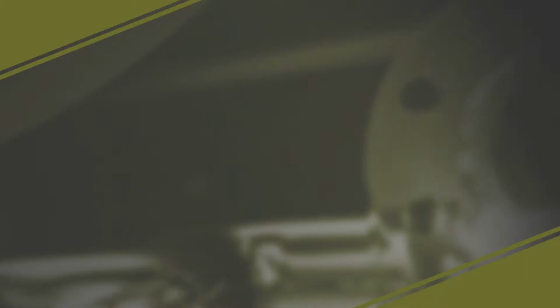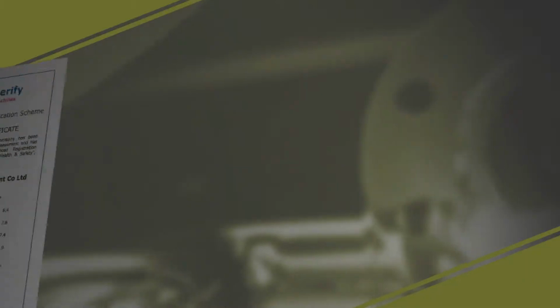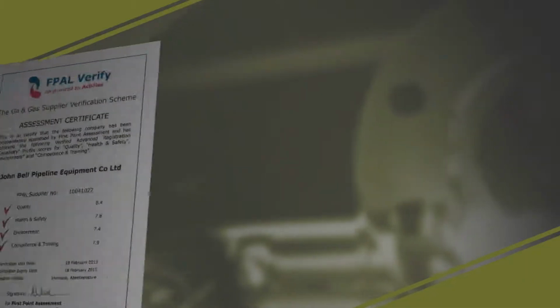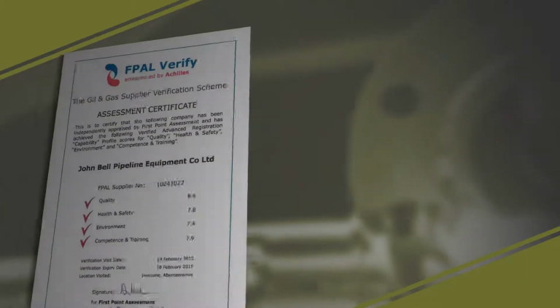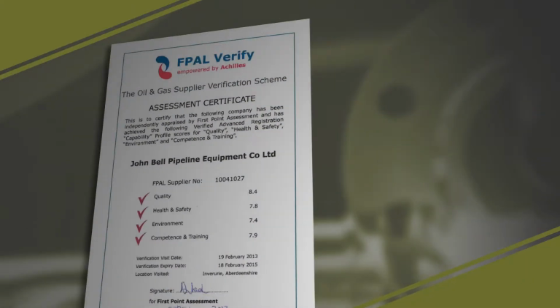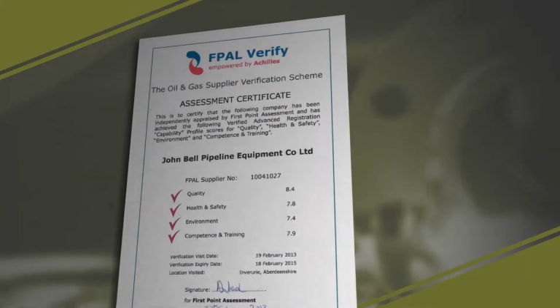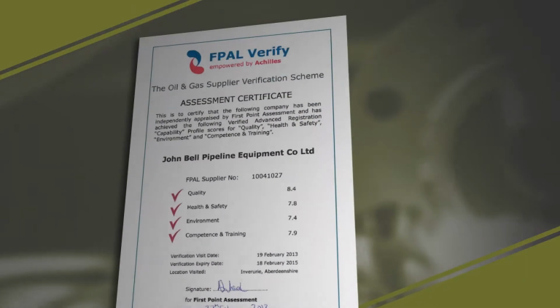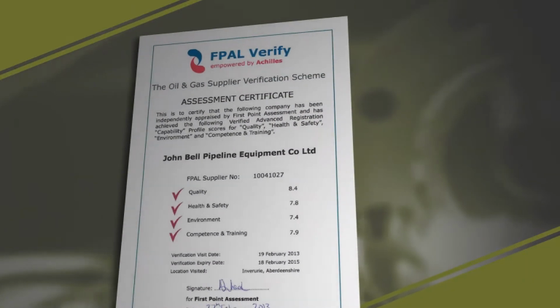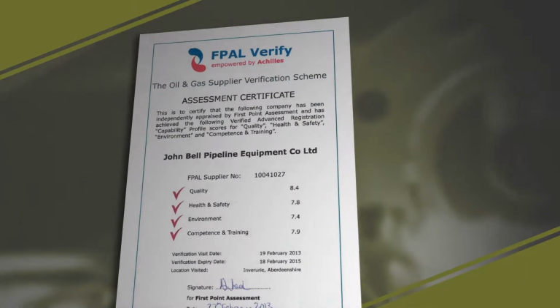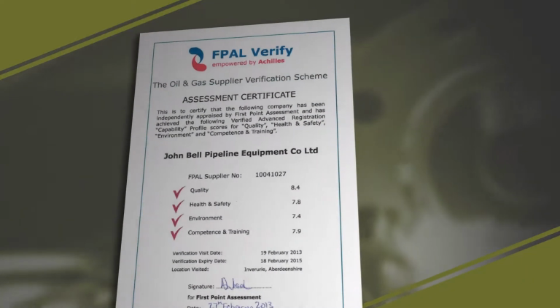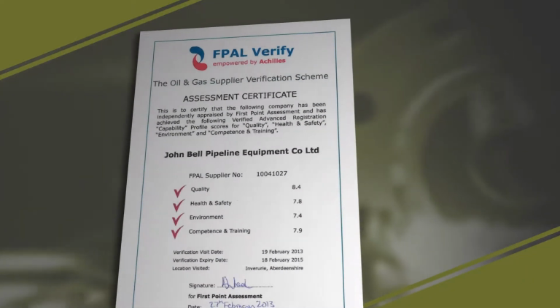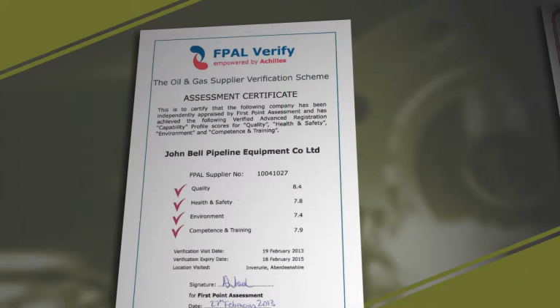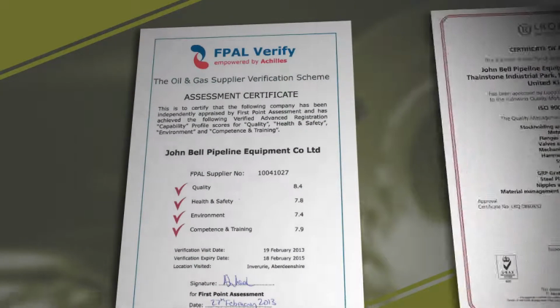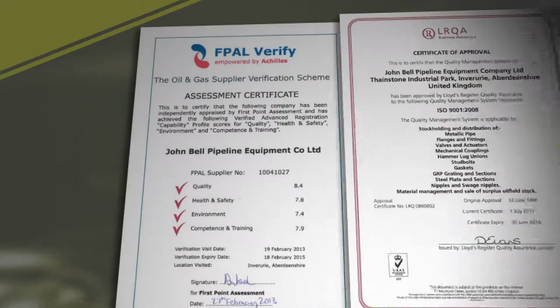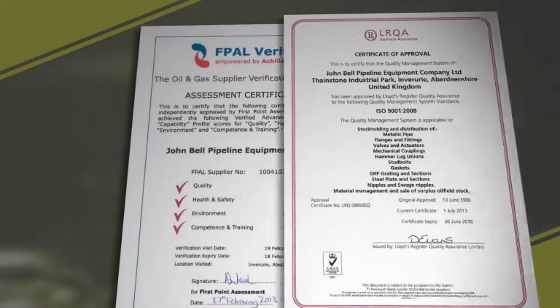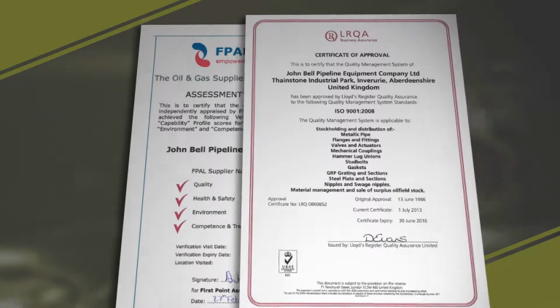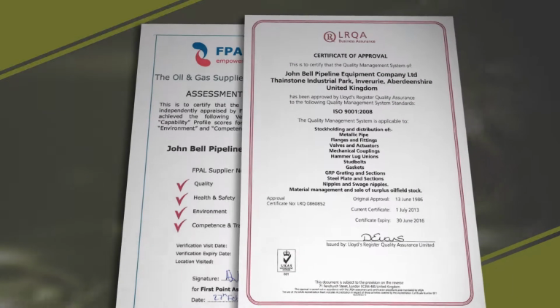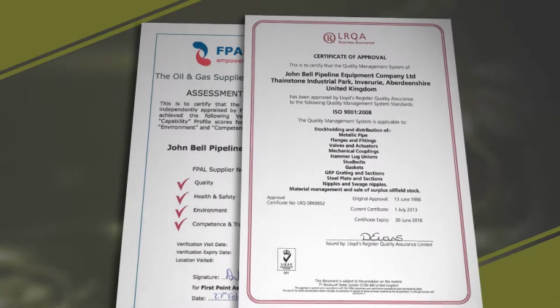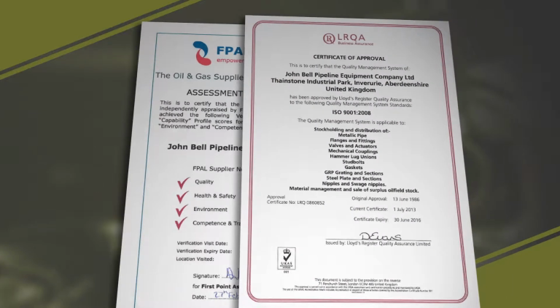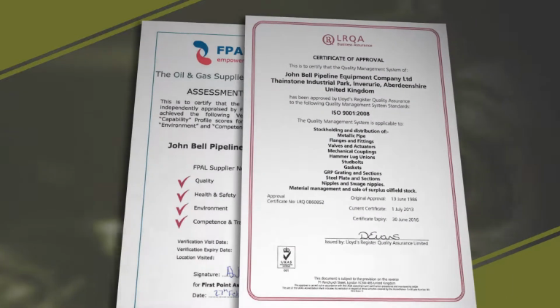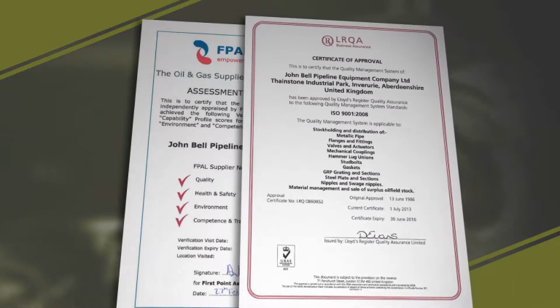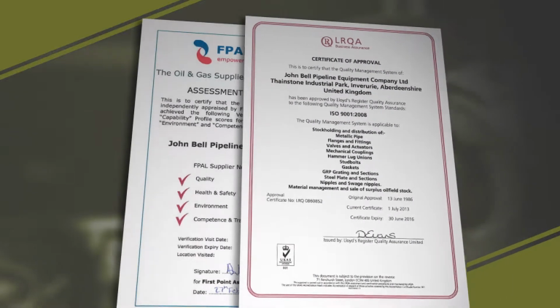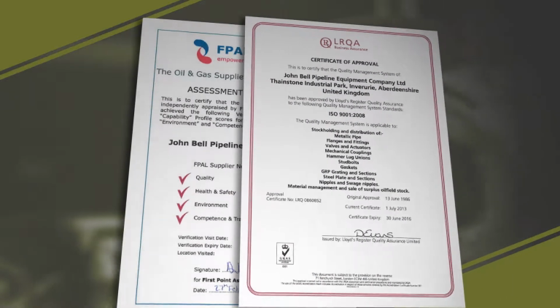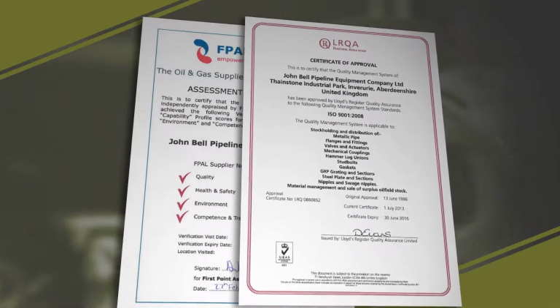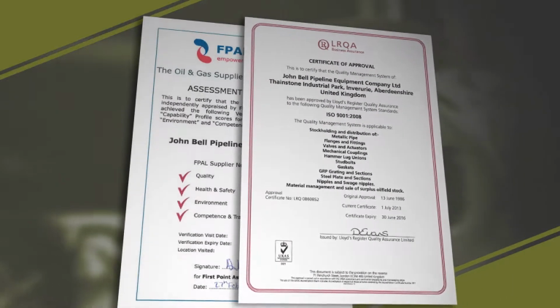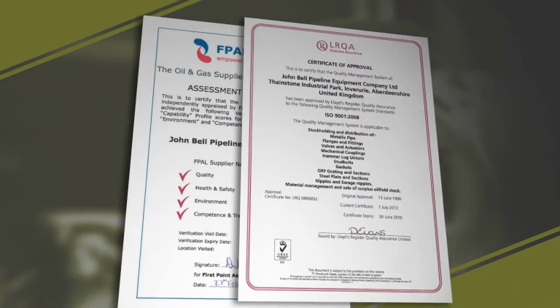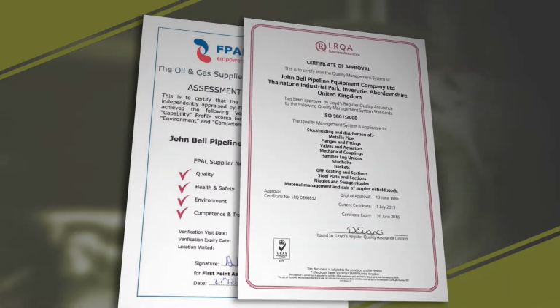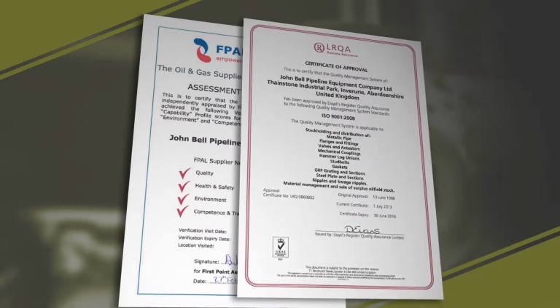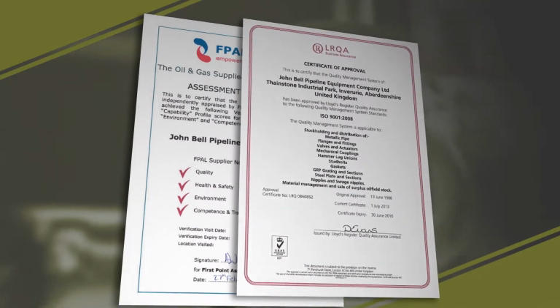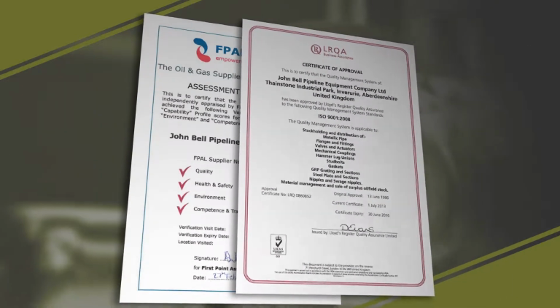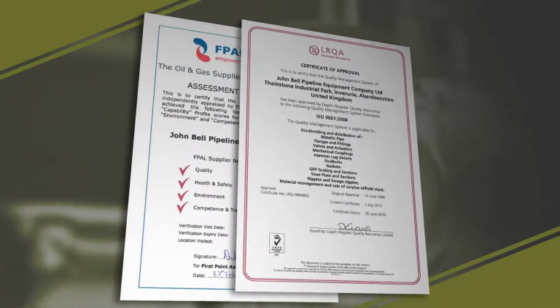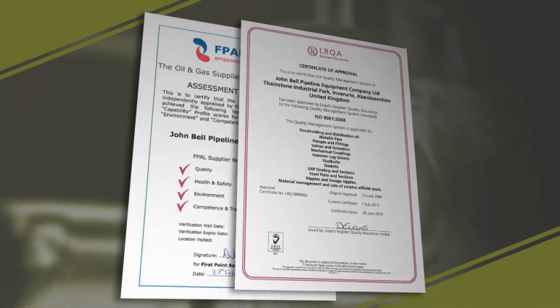A commitment to quality is important. John Bell Pipeline are FPAL verified and ISO 9001 fully accredited.